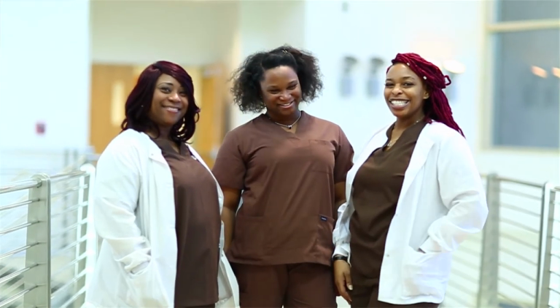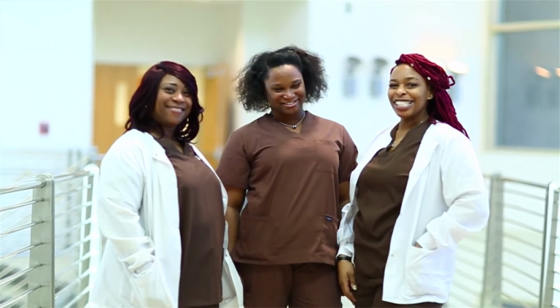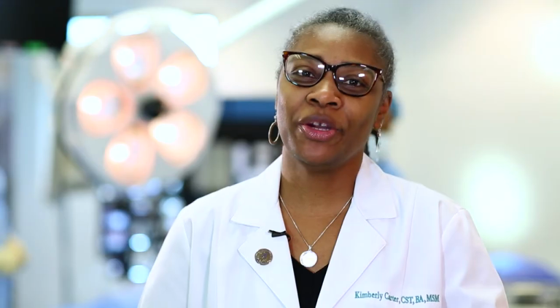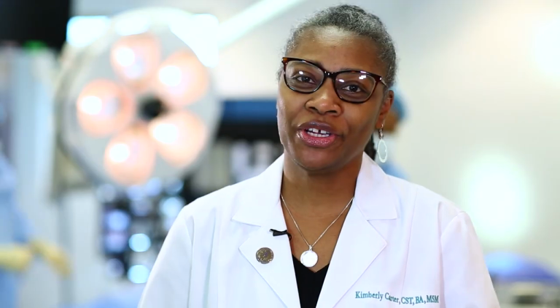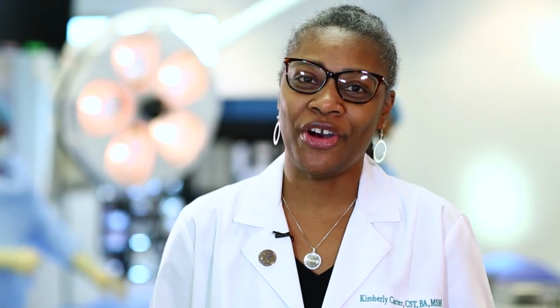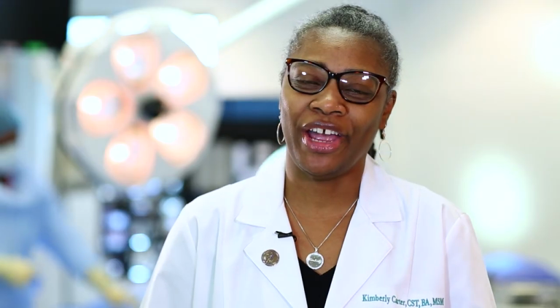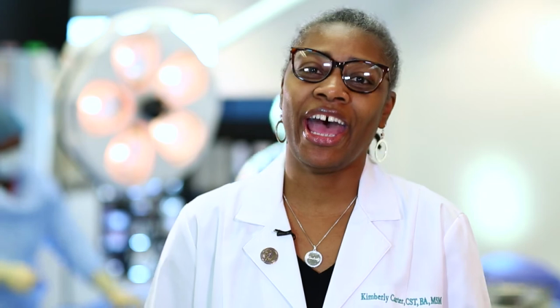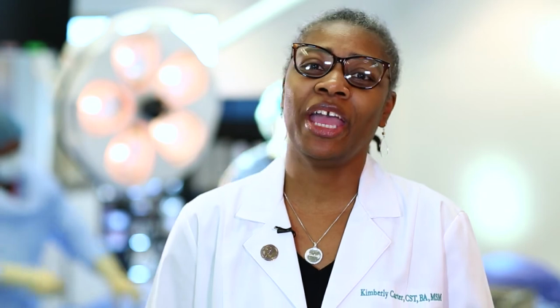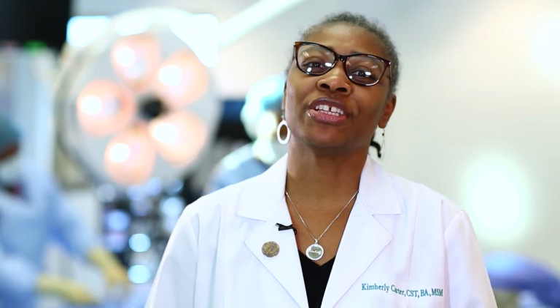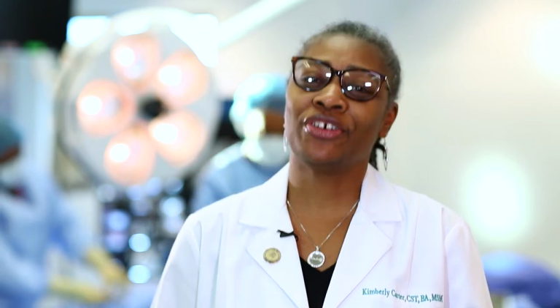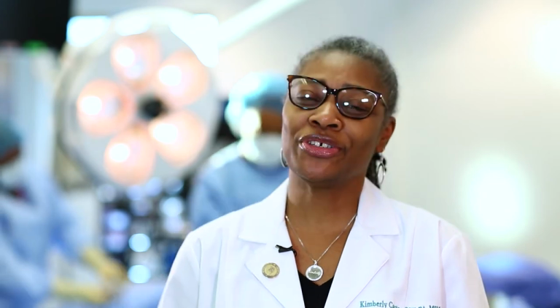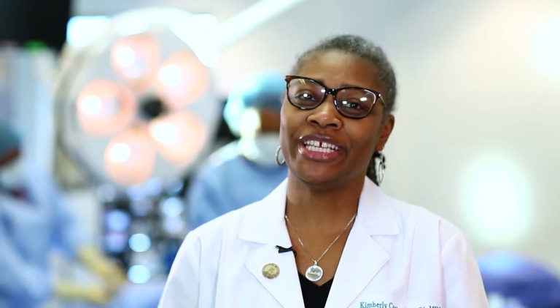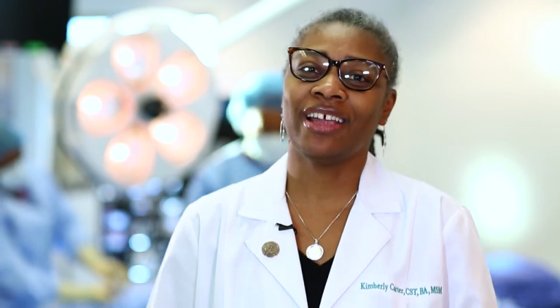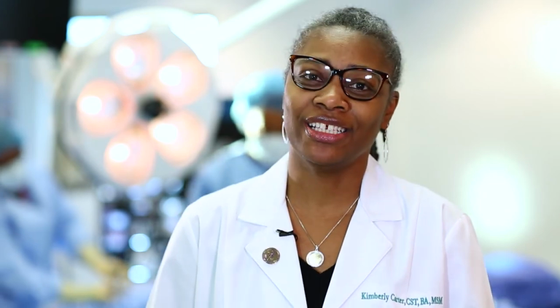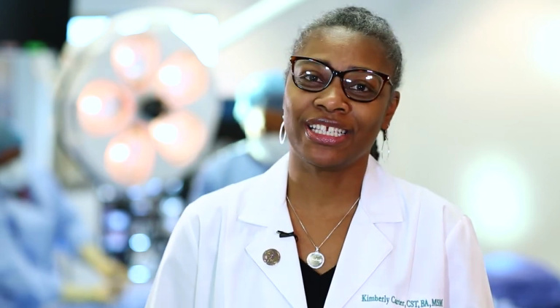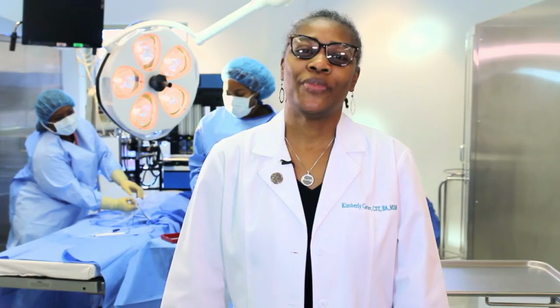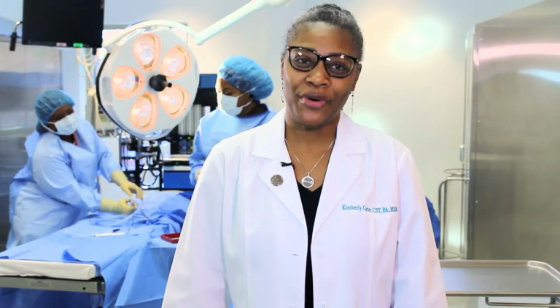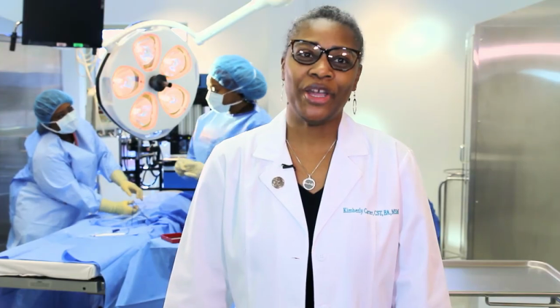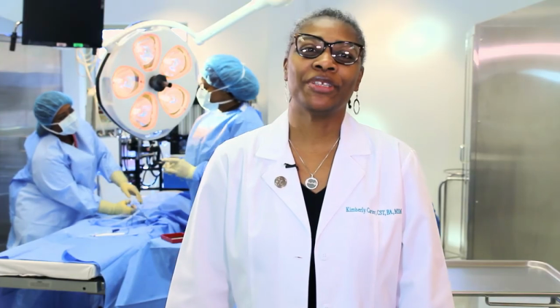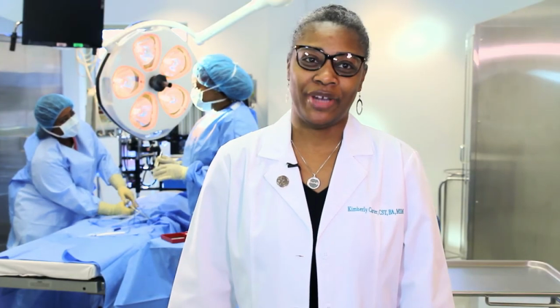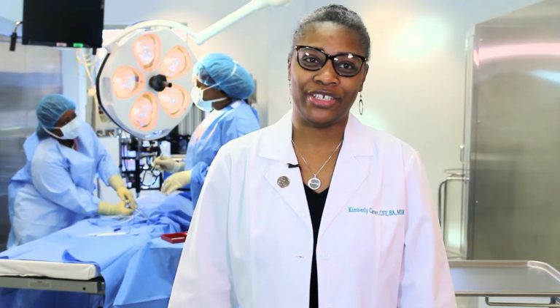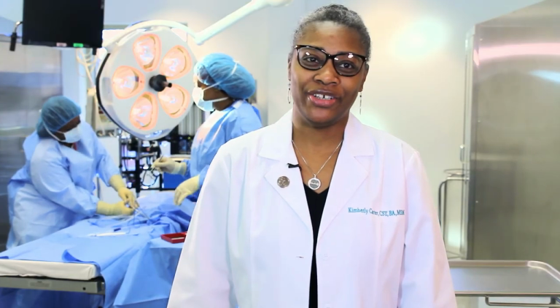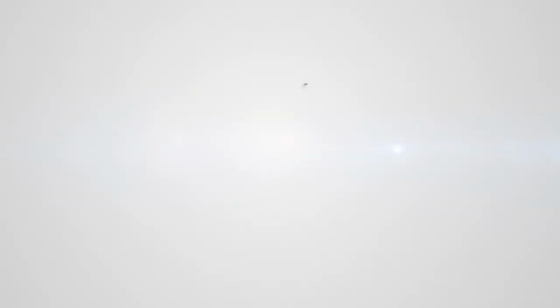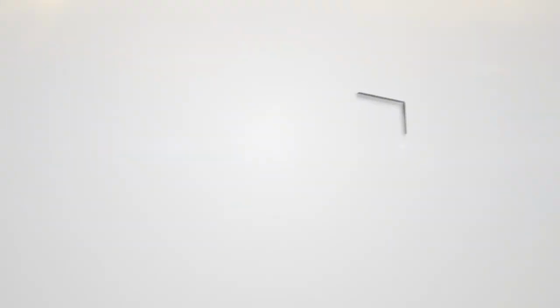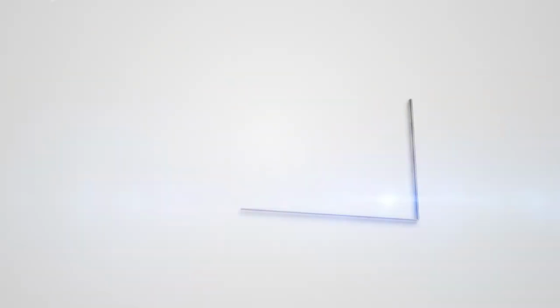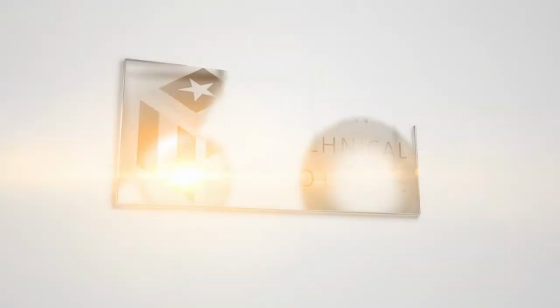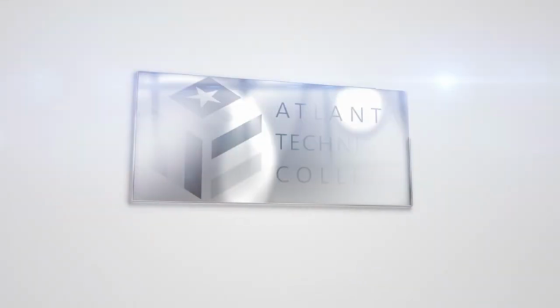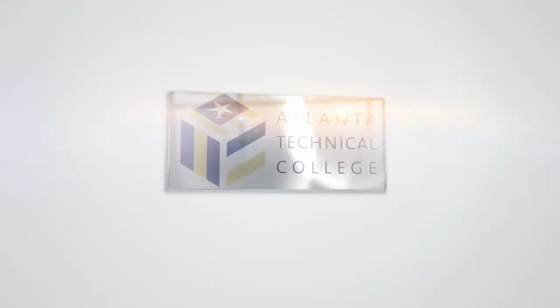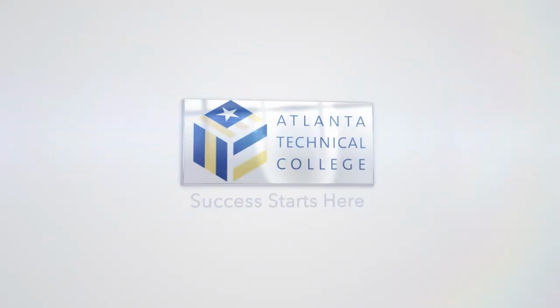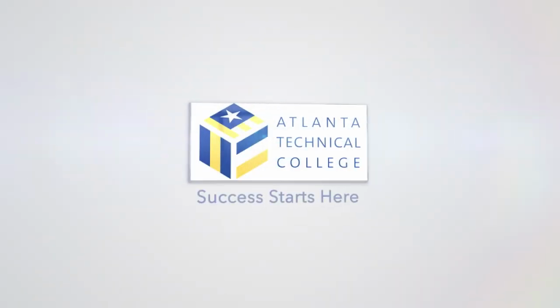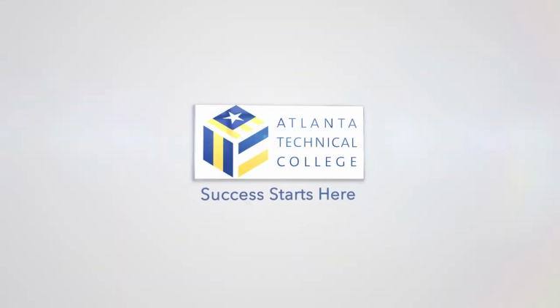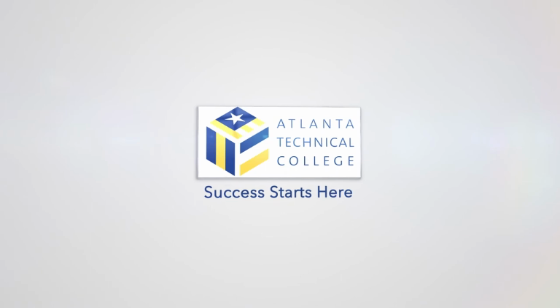My name is Kimberly Carter, and I am the Surgical Technology Programs Director. Your success starts here.